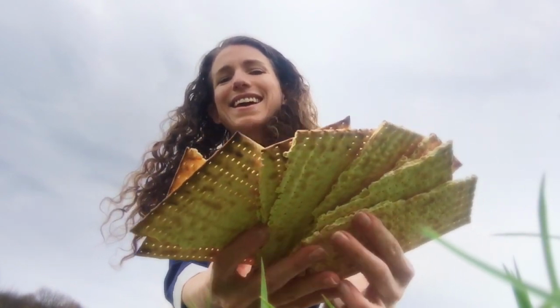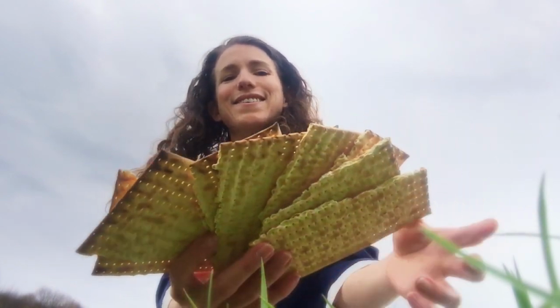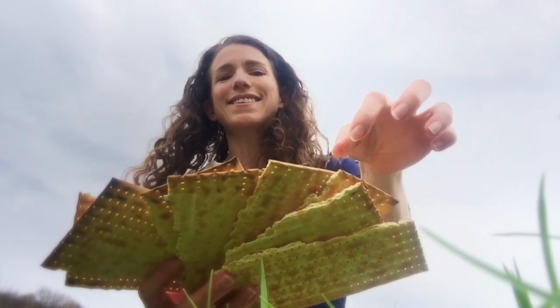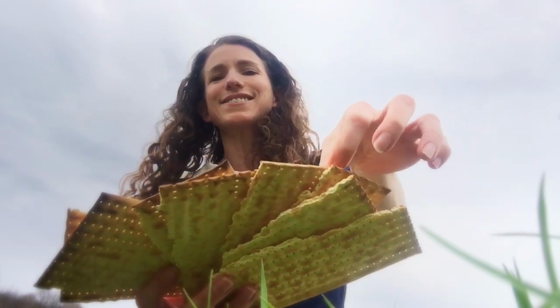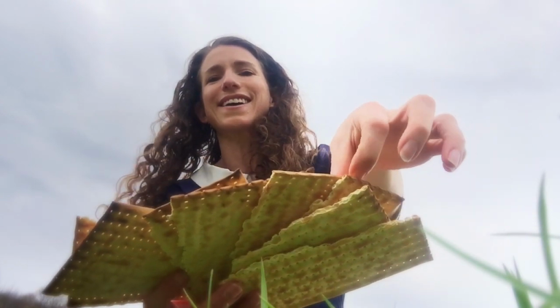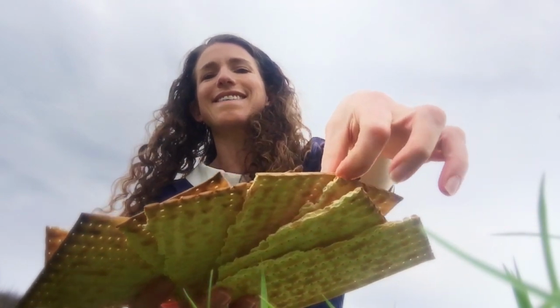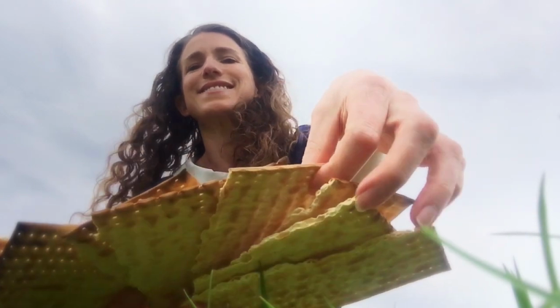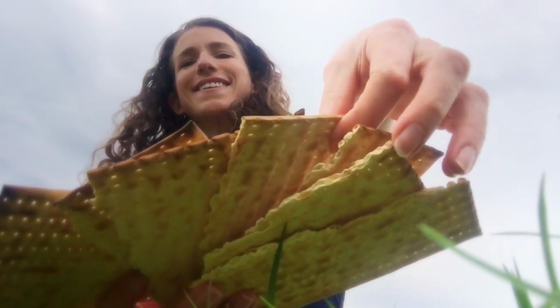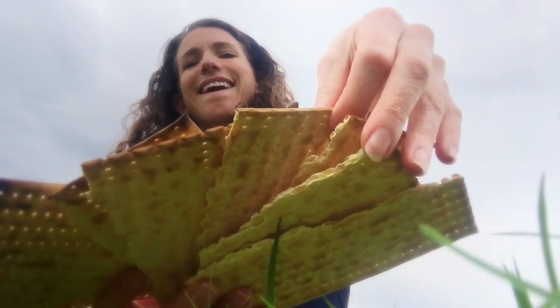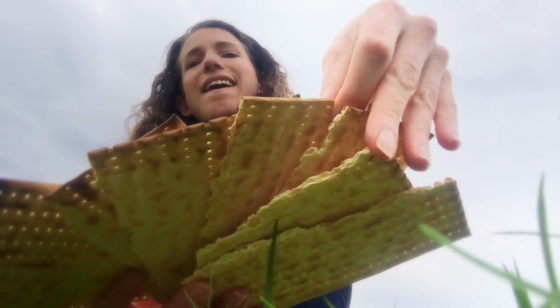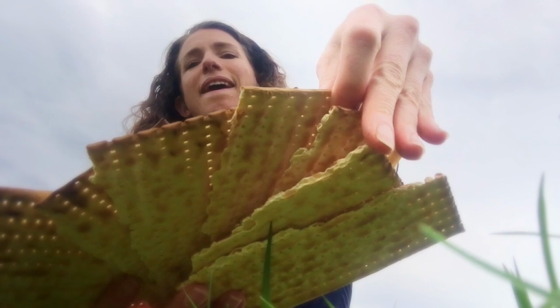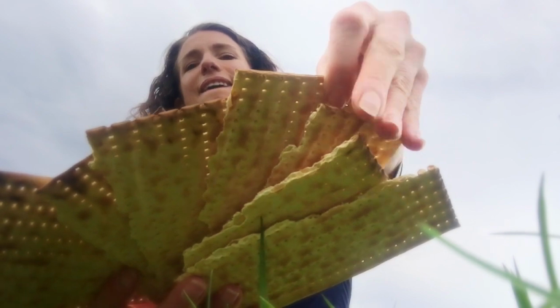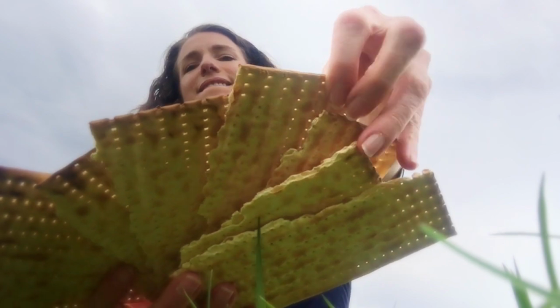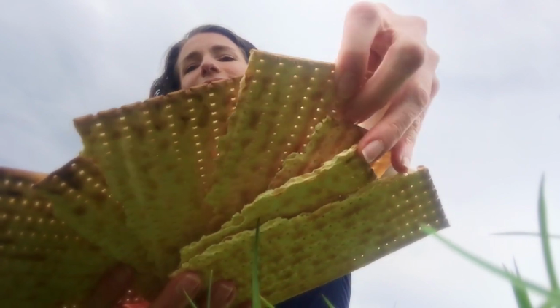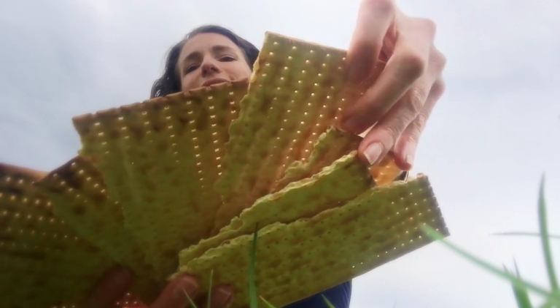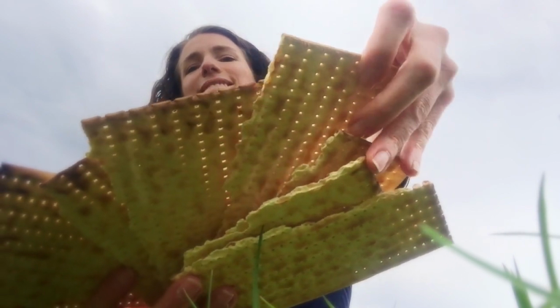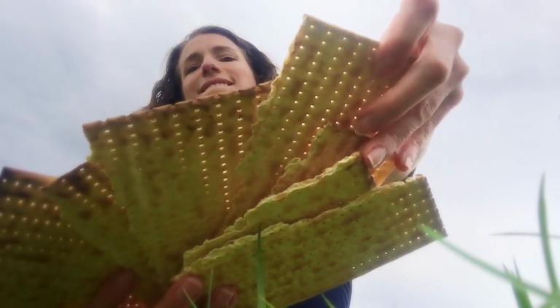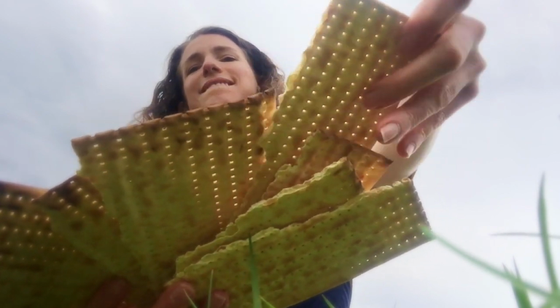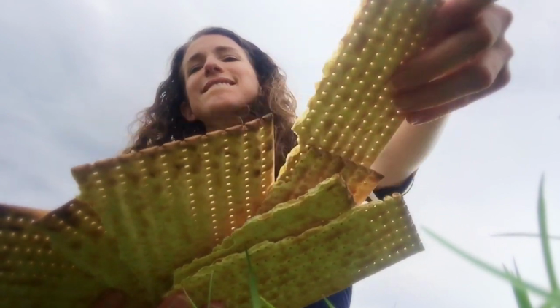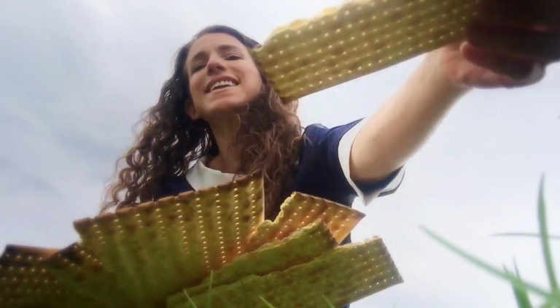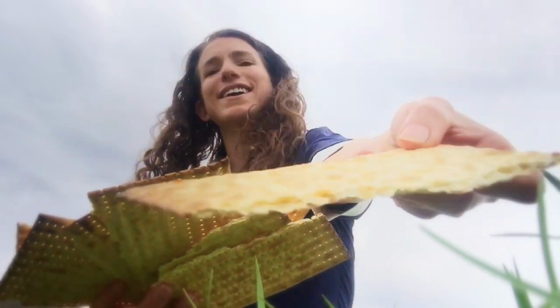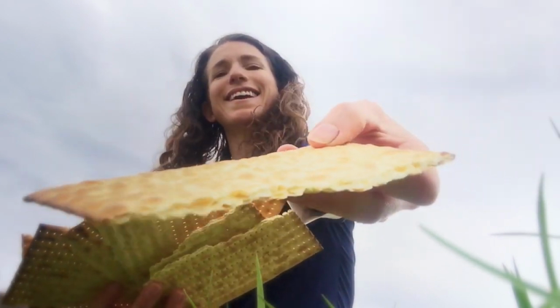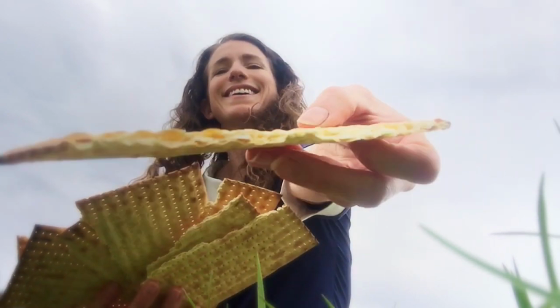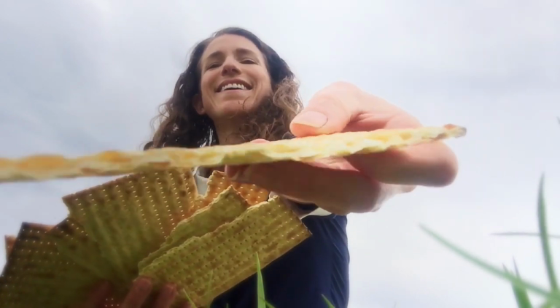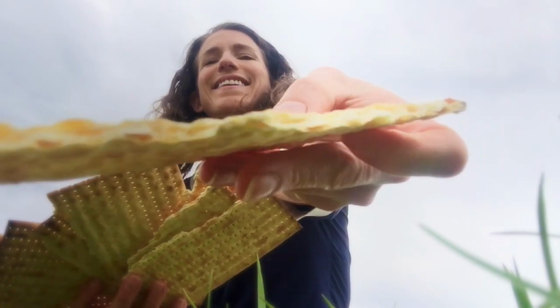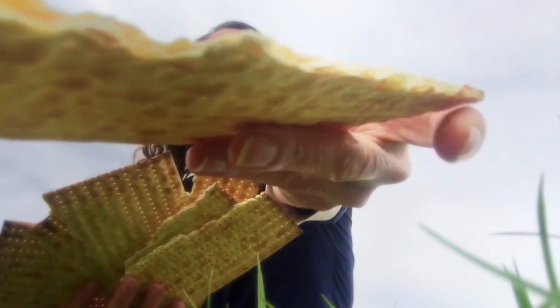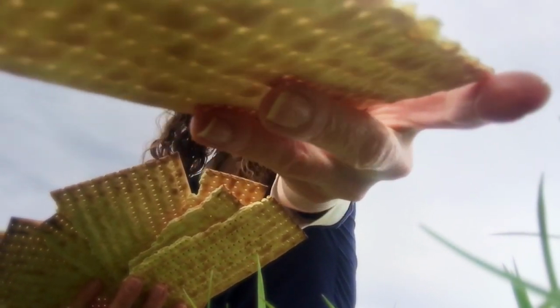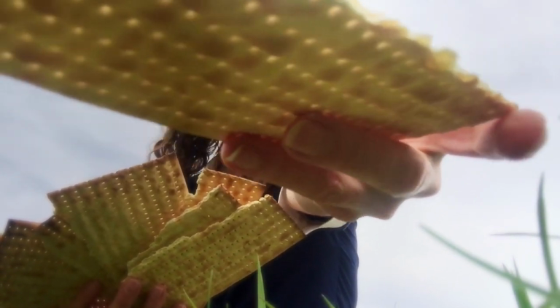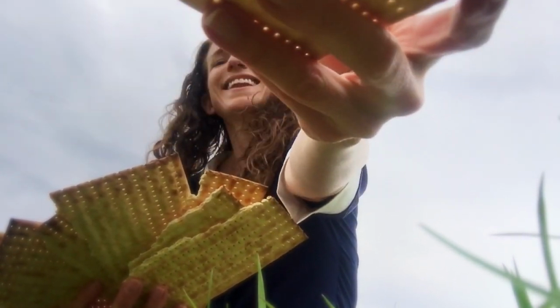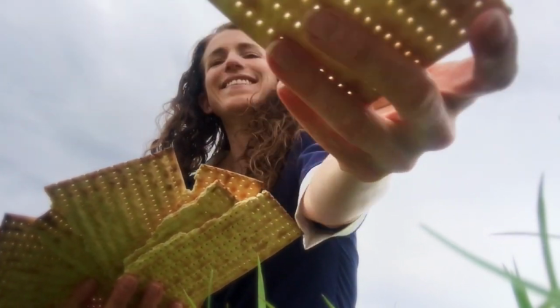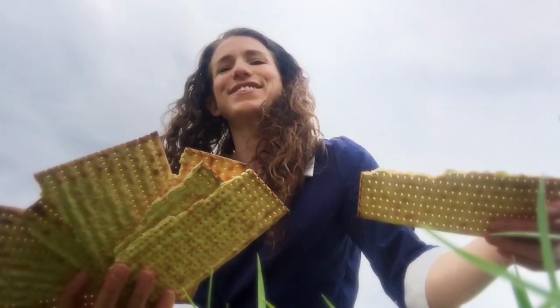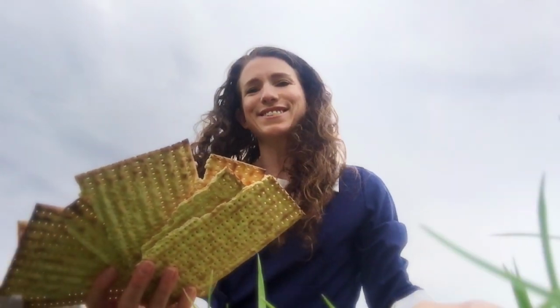Yeah, you want one? Which one do you want? Mmm. This one here — you can have that one. You can have that one for you.